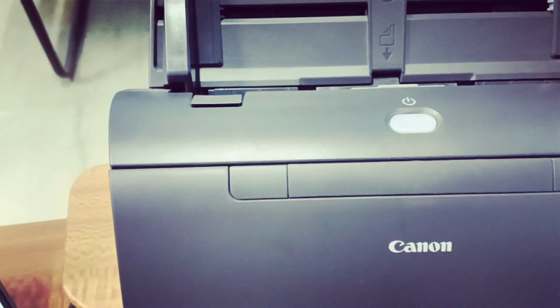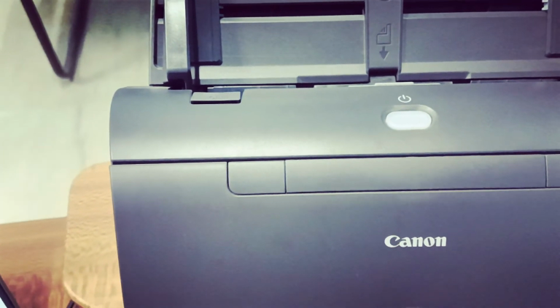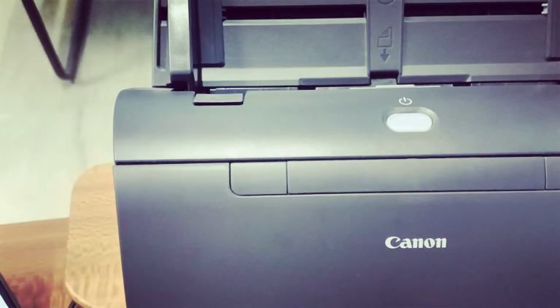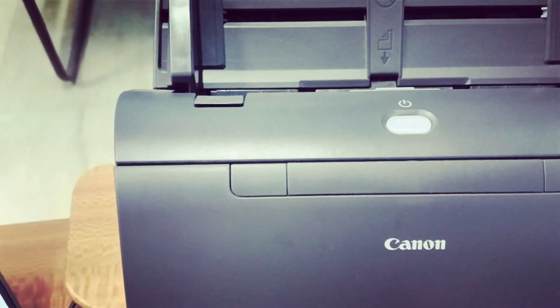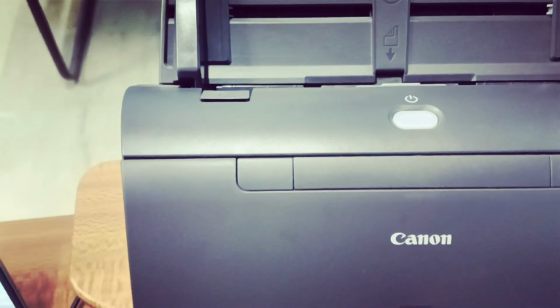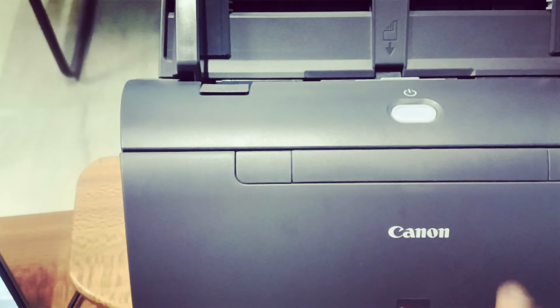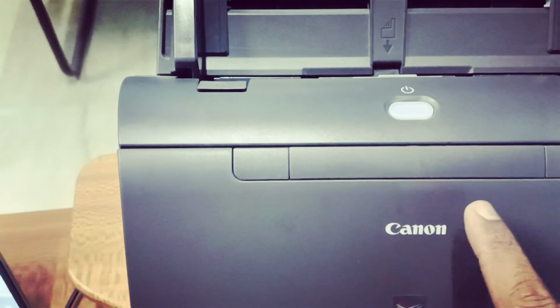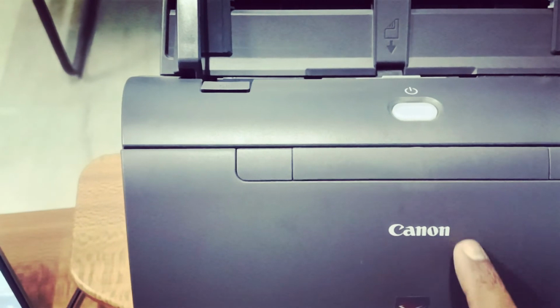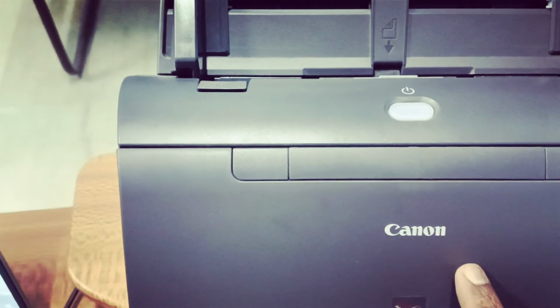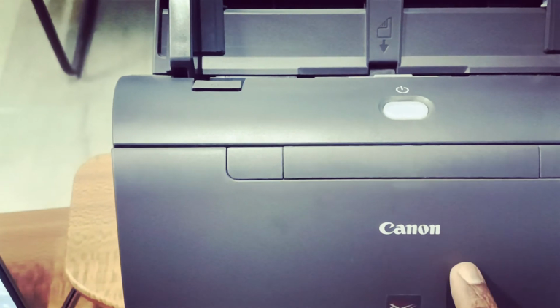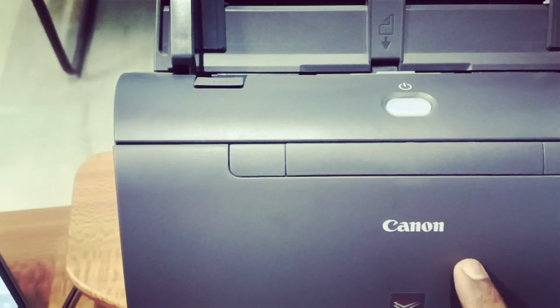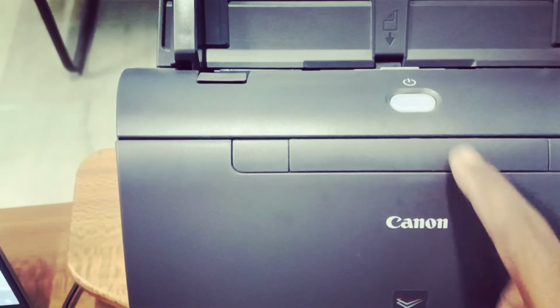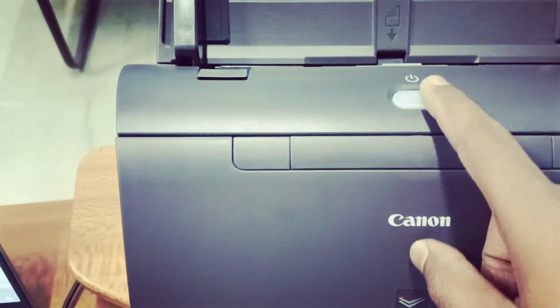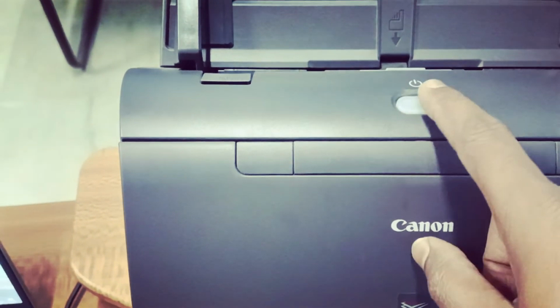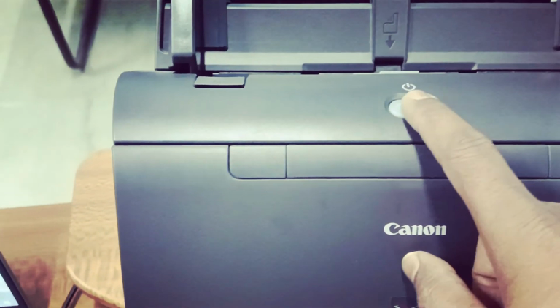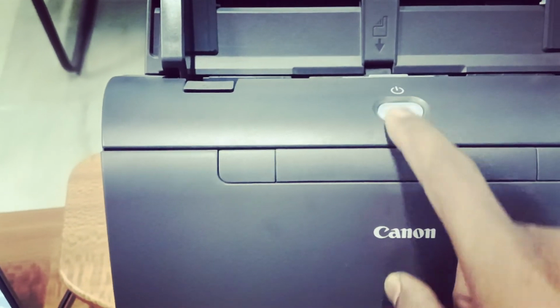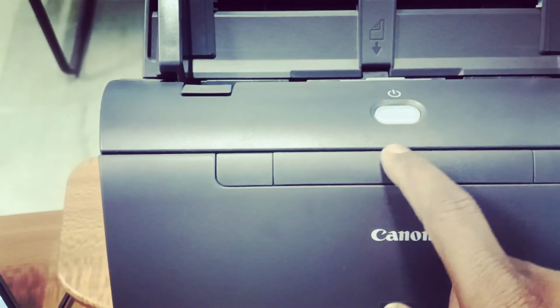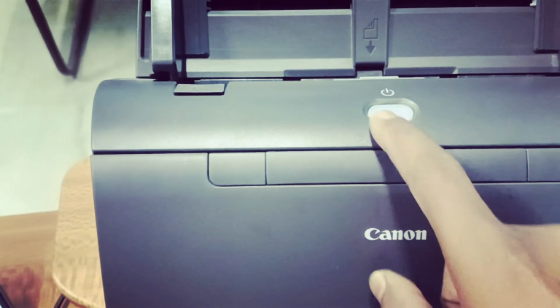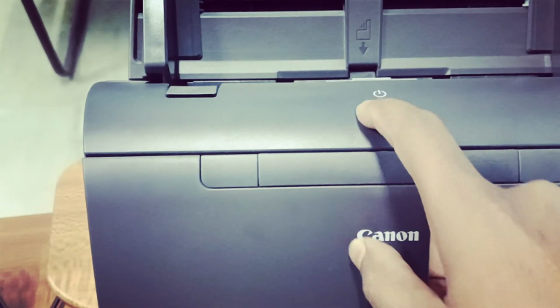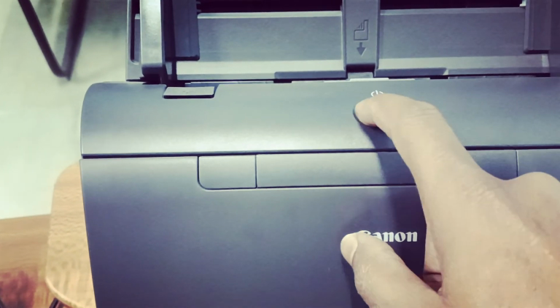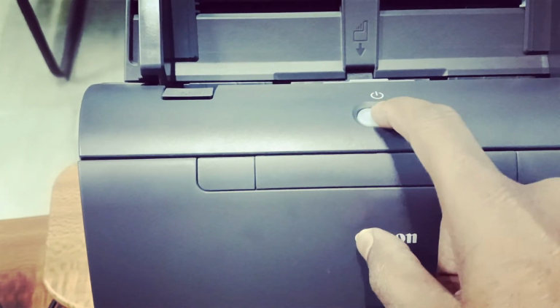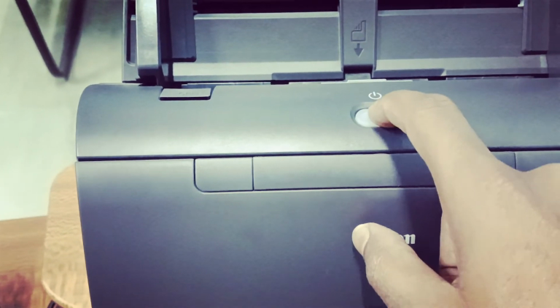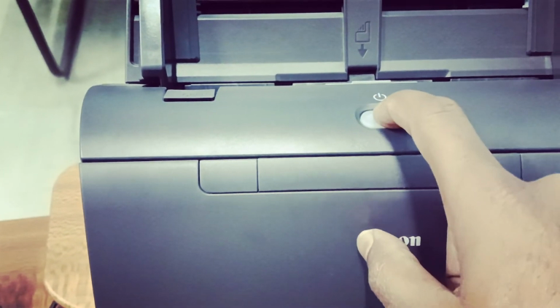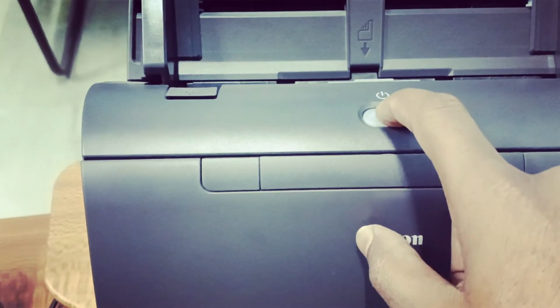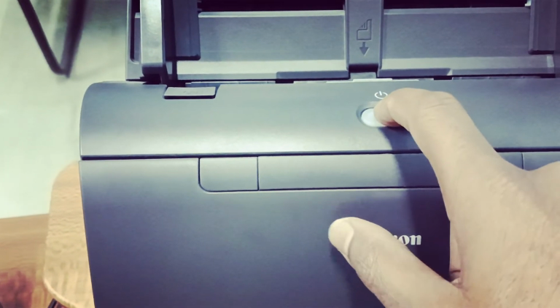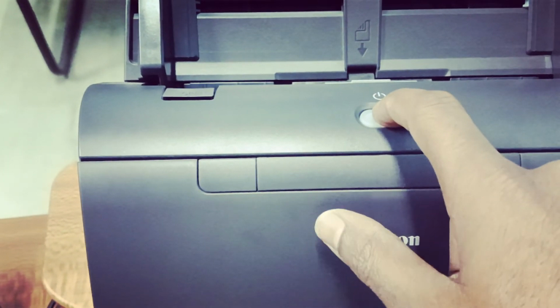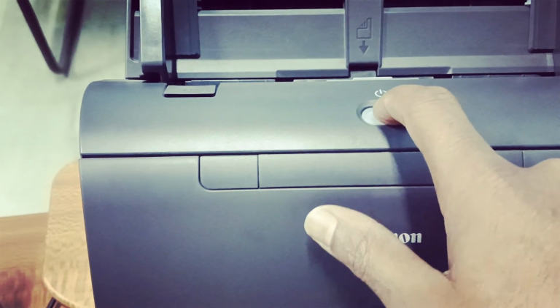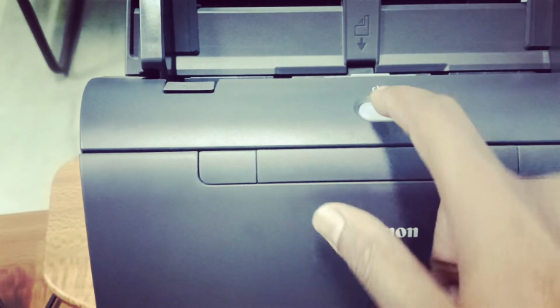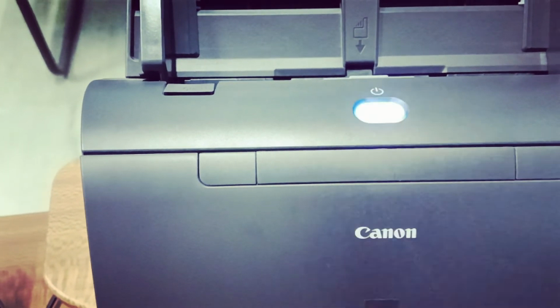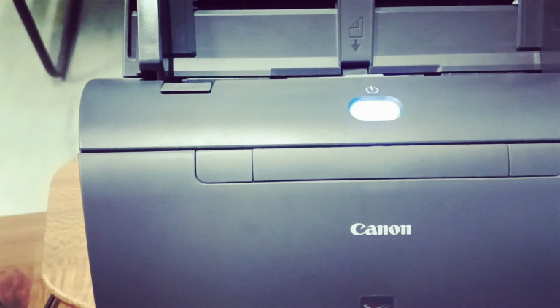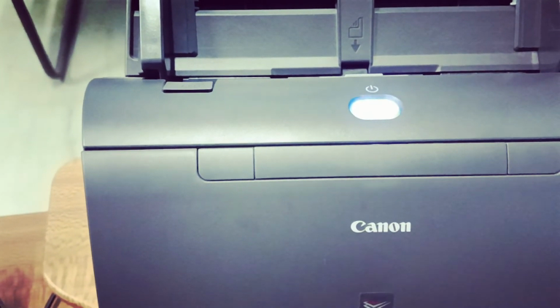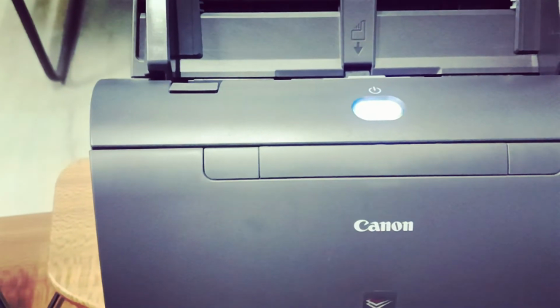I'm just showing on the Canon also — just press and hold the power button, and see, it is off. To power on, simply press the power button.